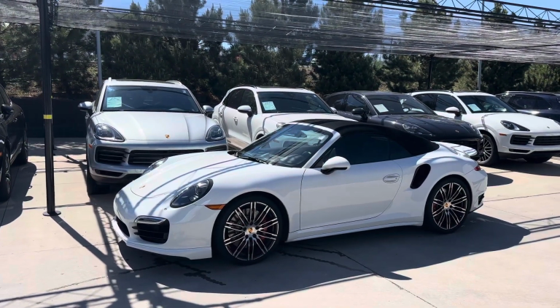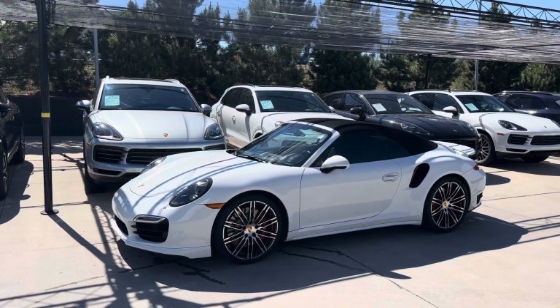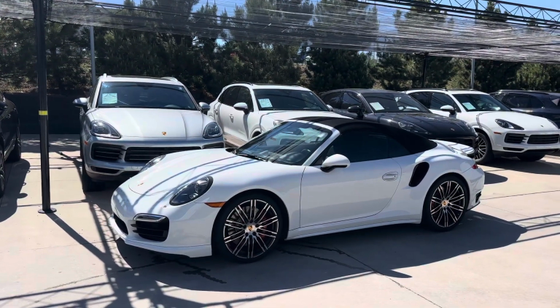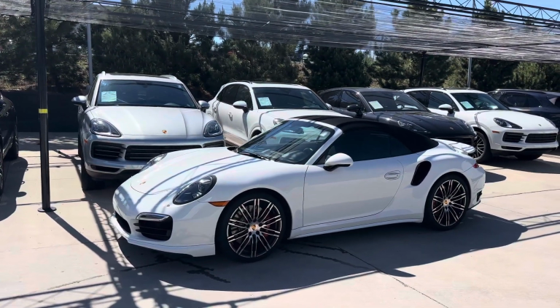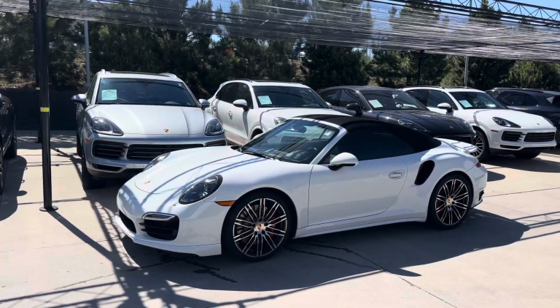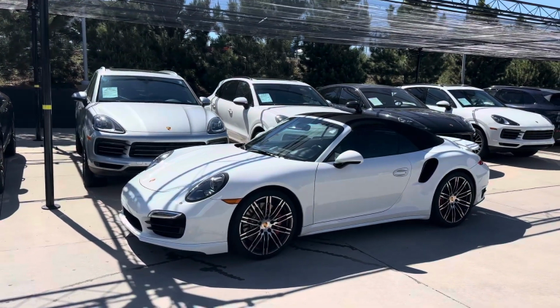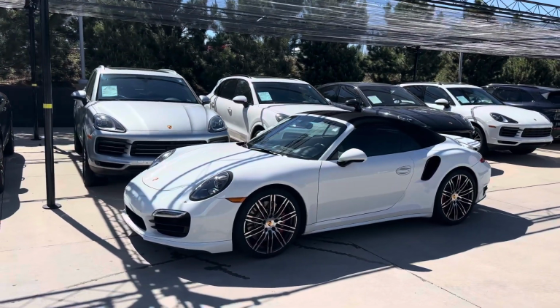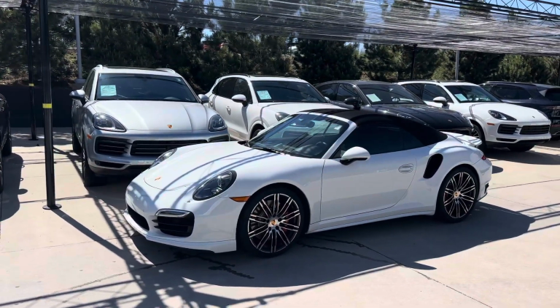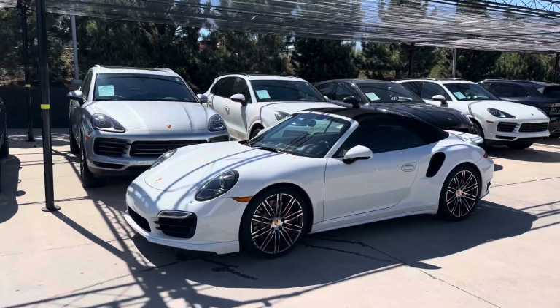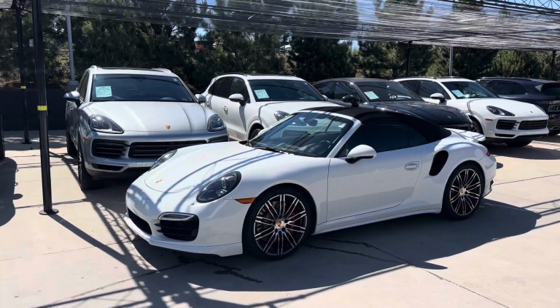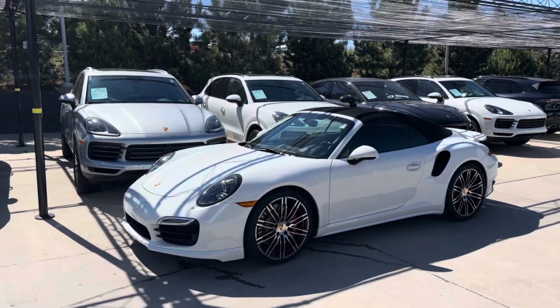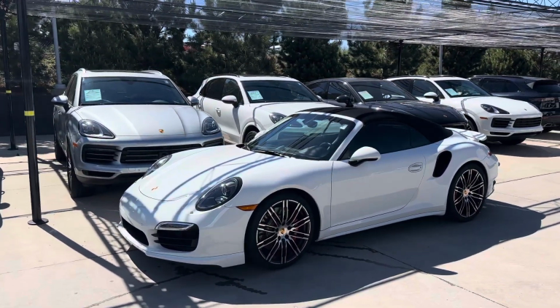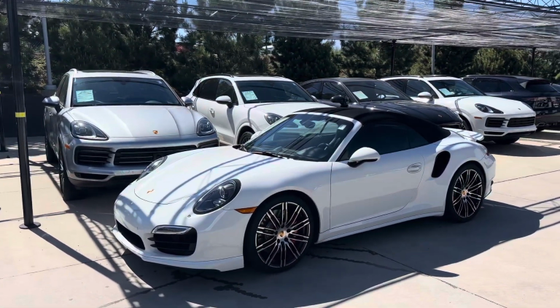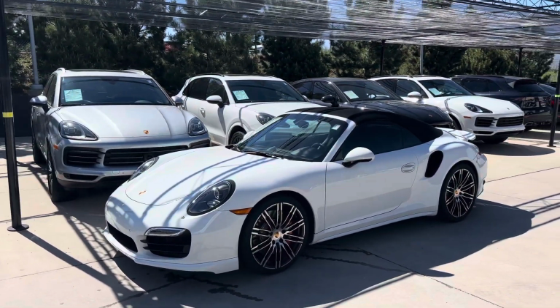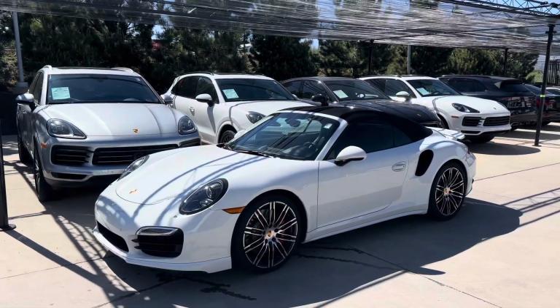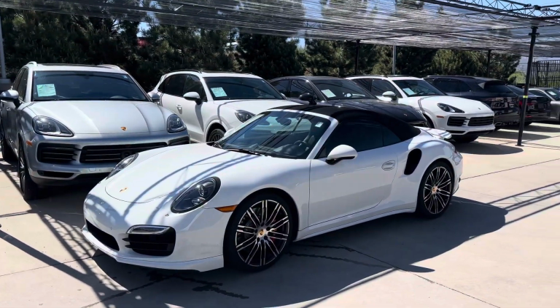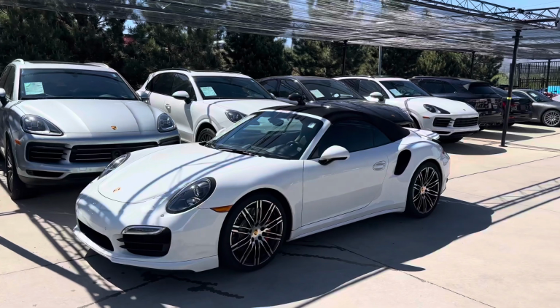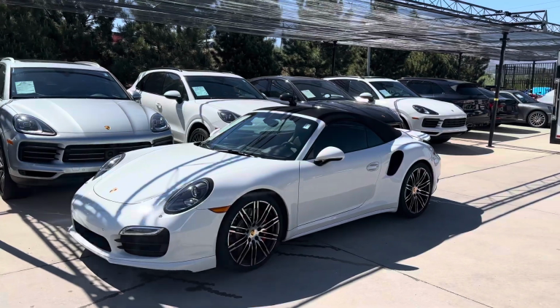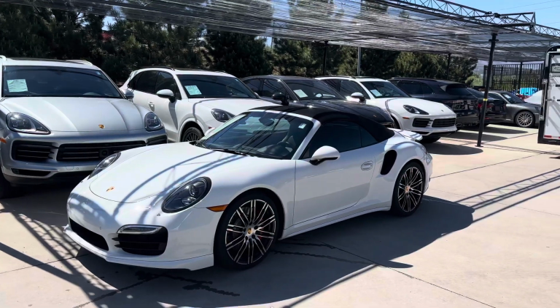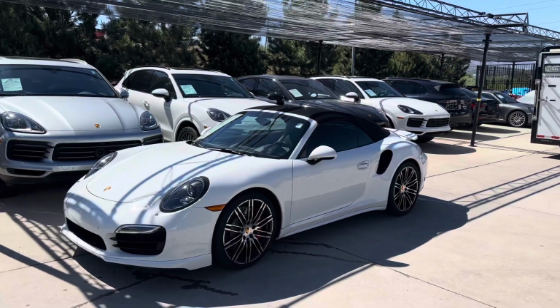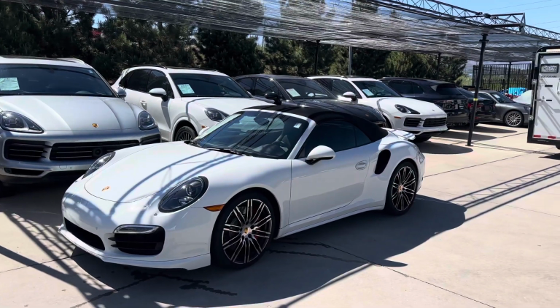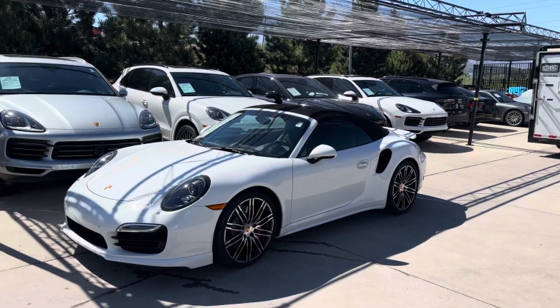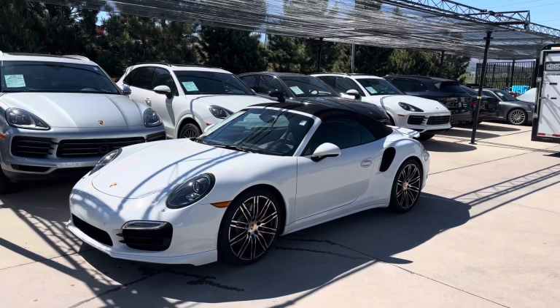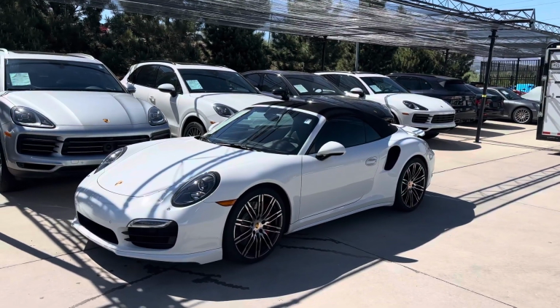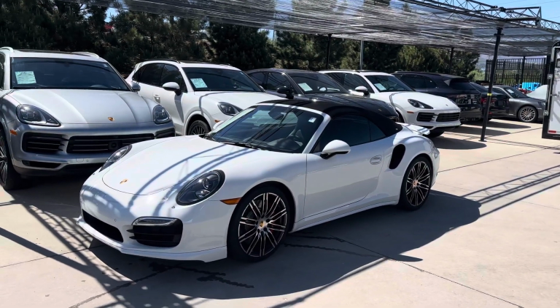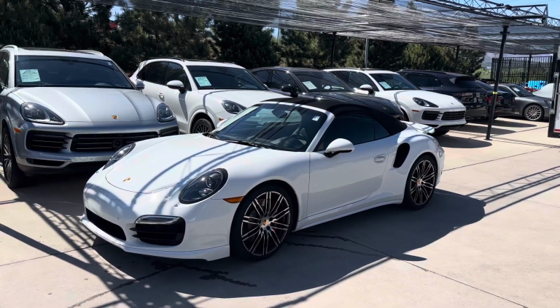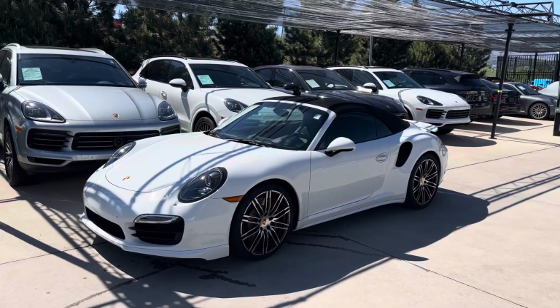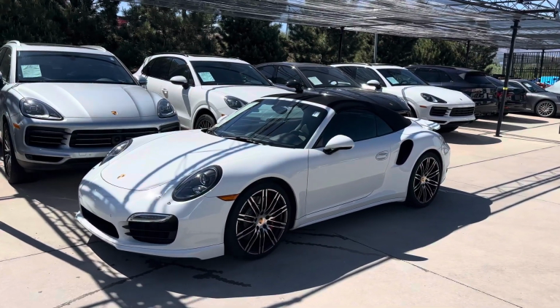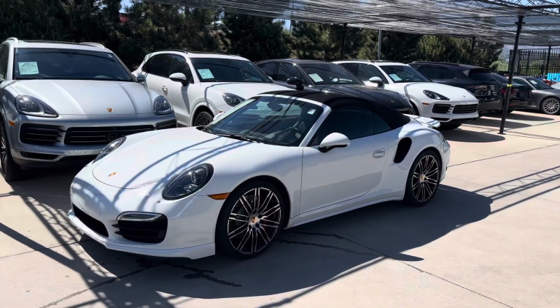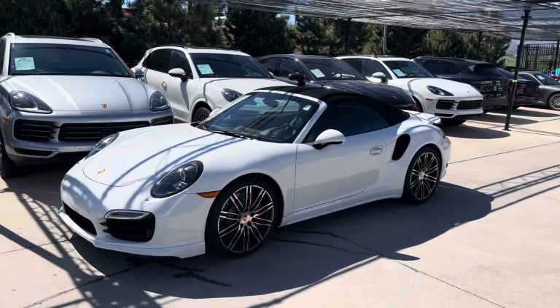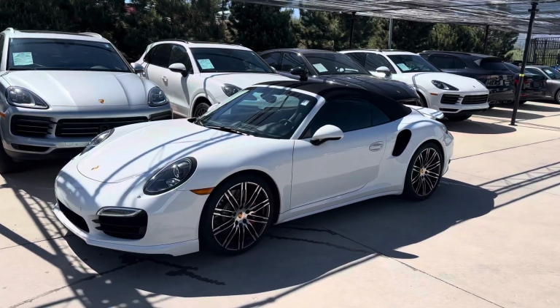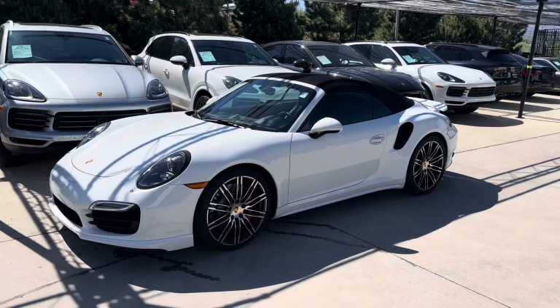It gets the 7-speed dual-clutch automatic transmission. Really fast, really smooth shifts. Great car.